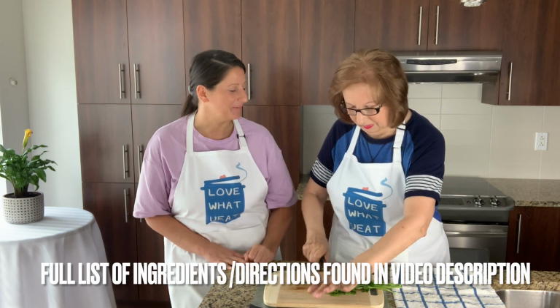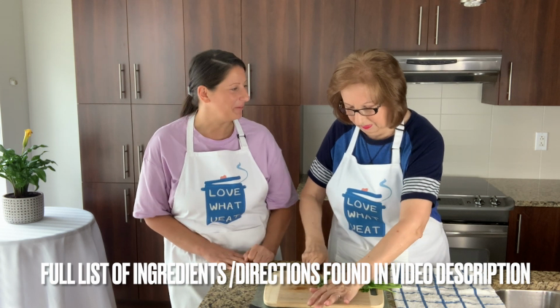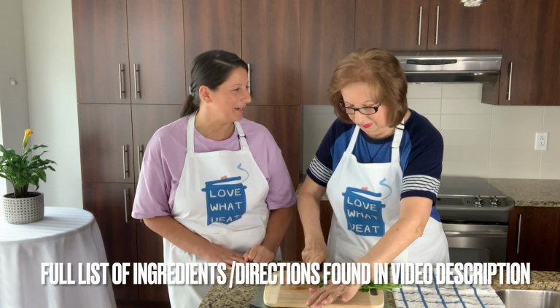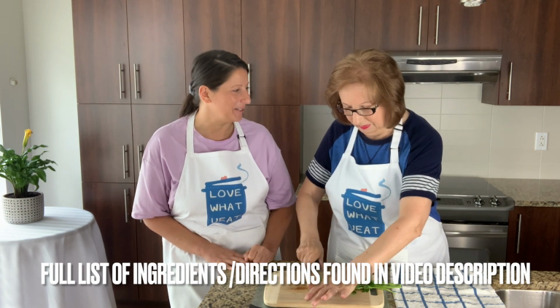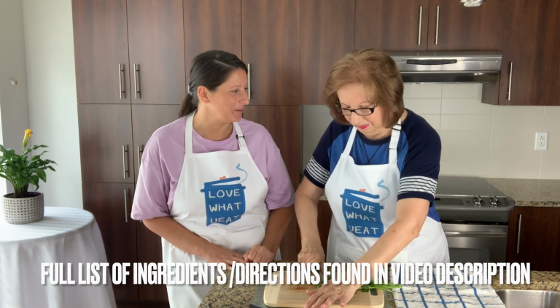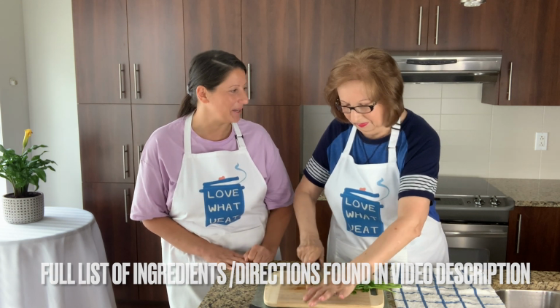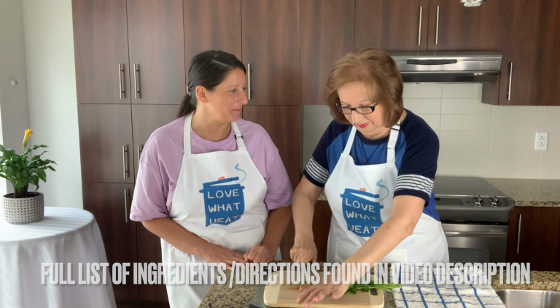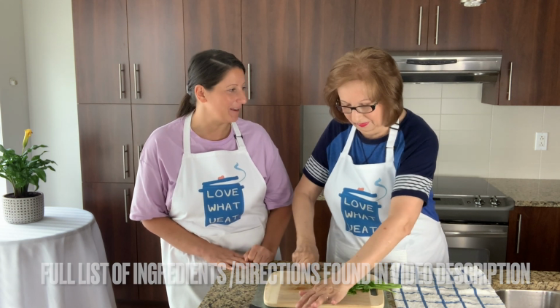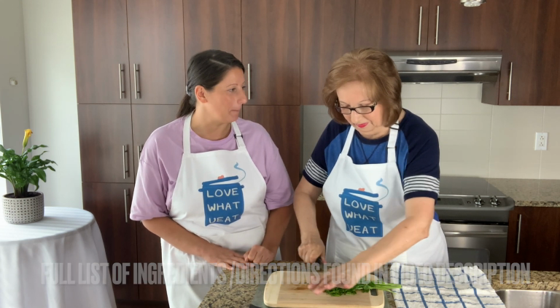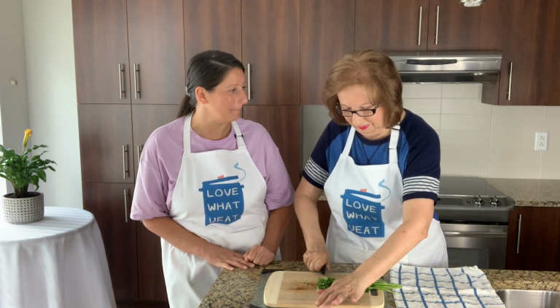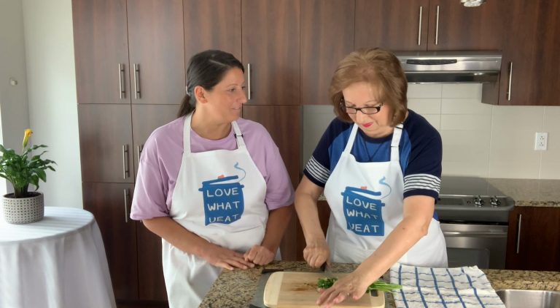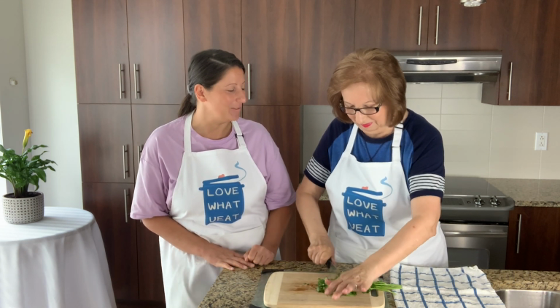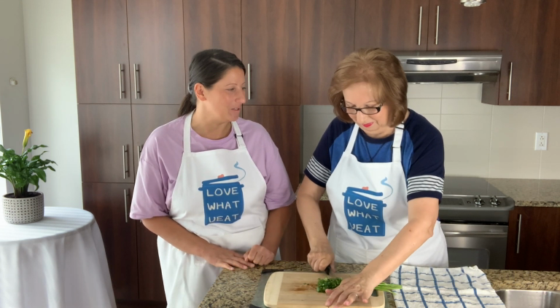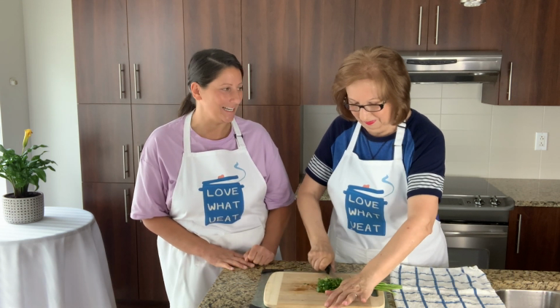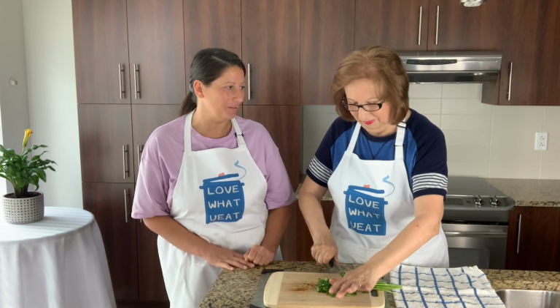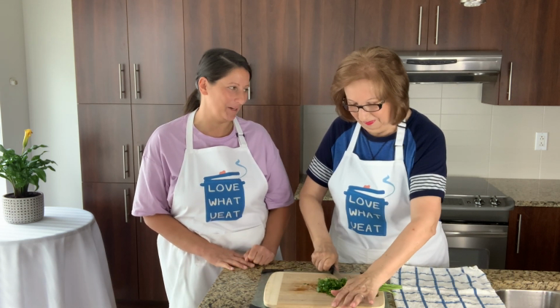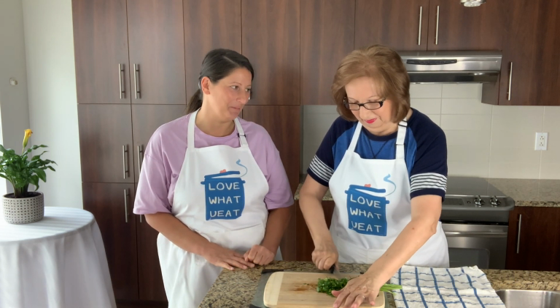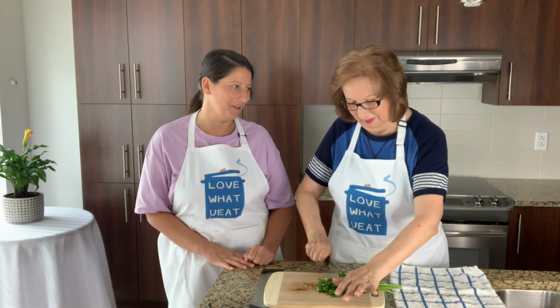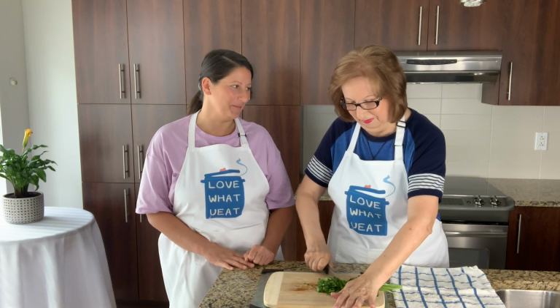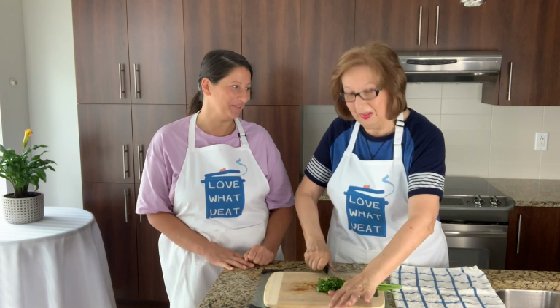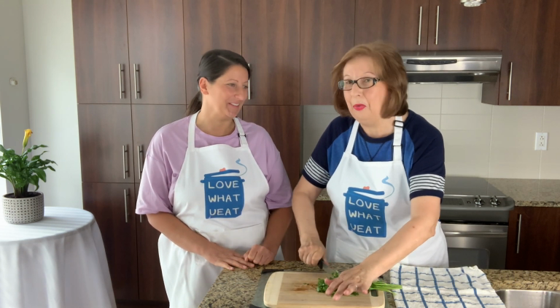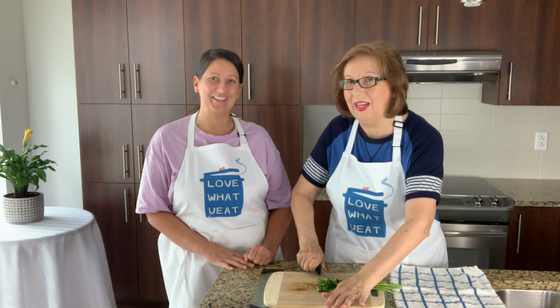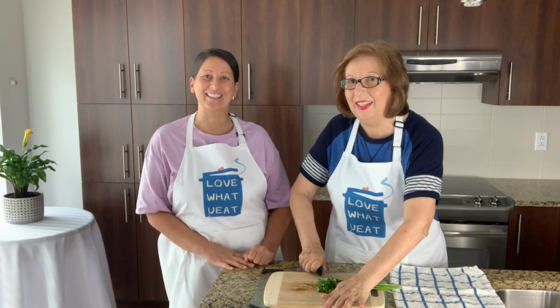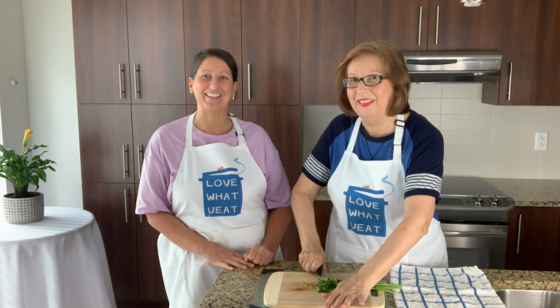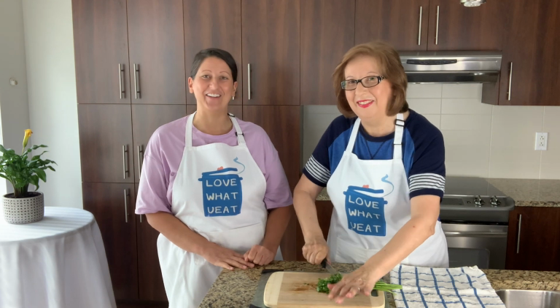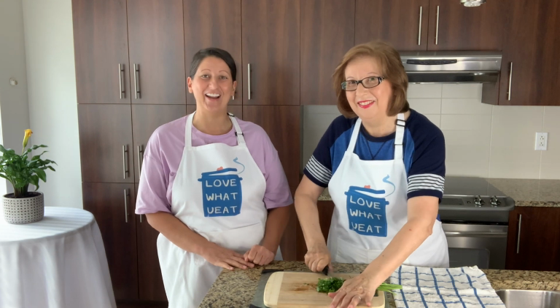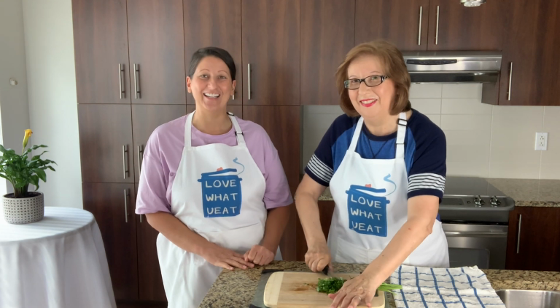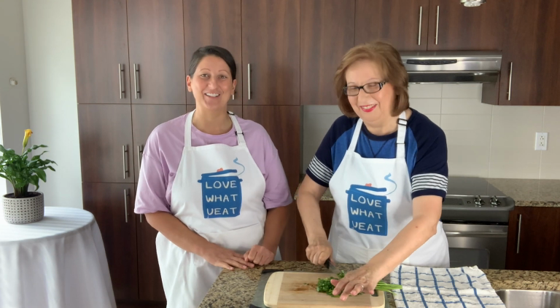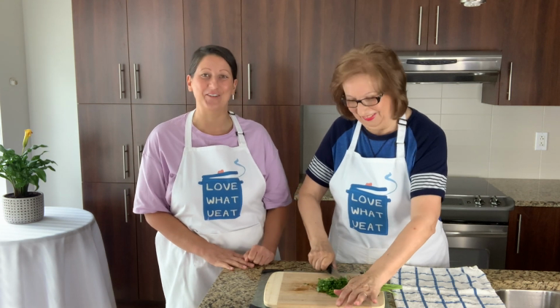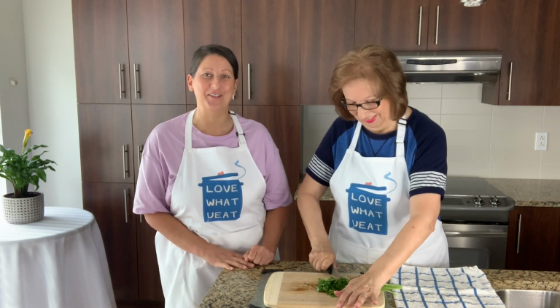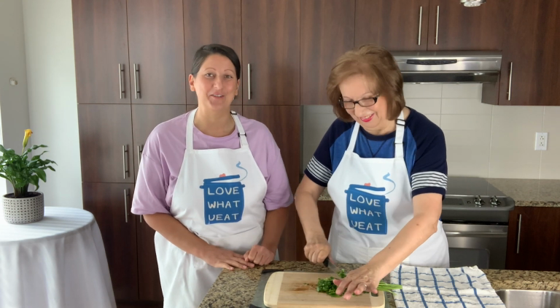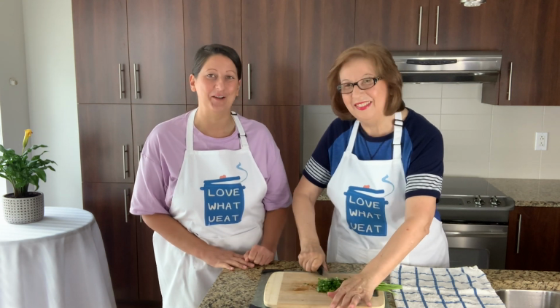Ready to show us how to make fettuccine alfredo, mother? Ready. Alright, let's go to the stove top.